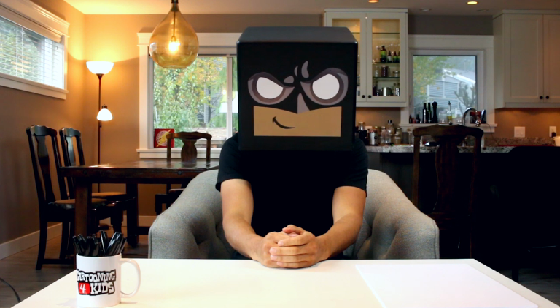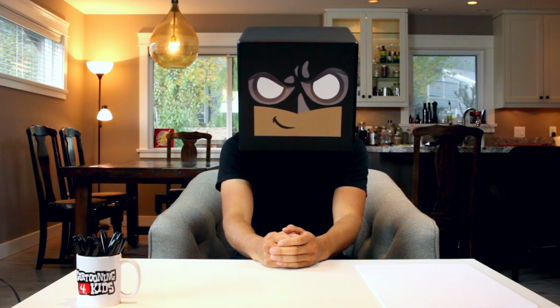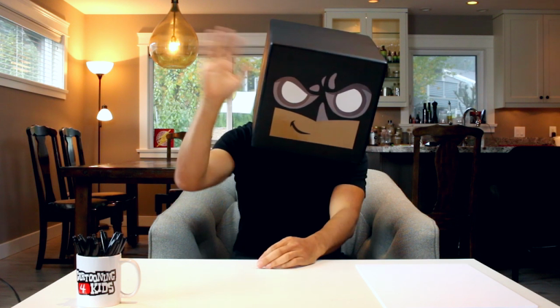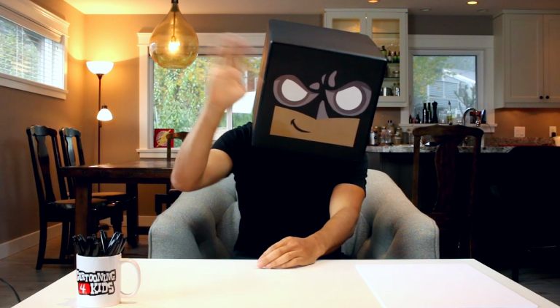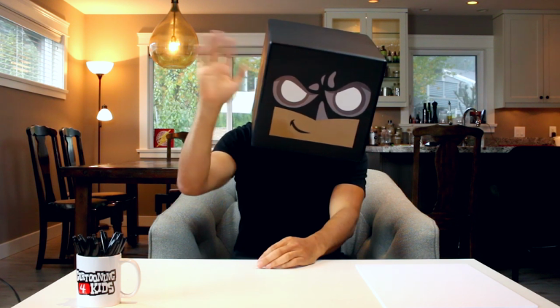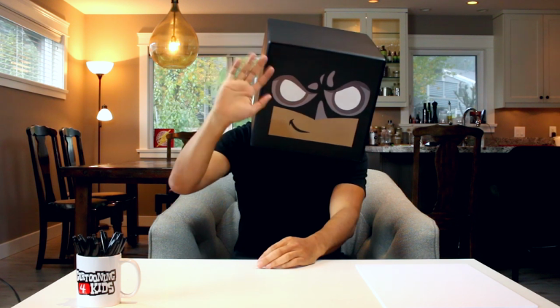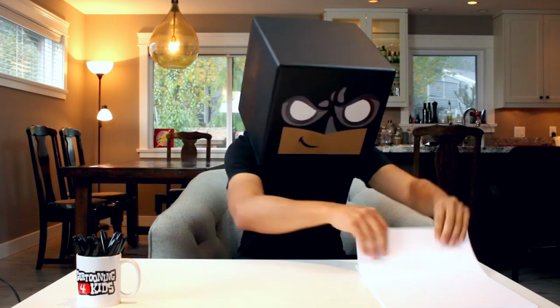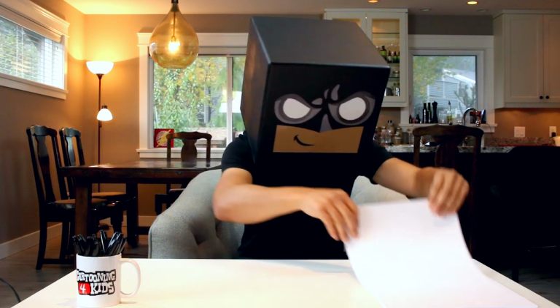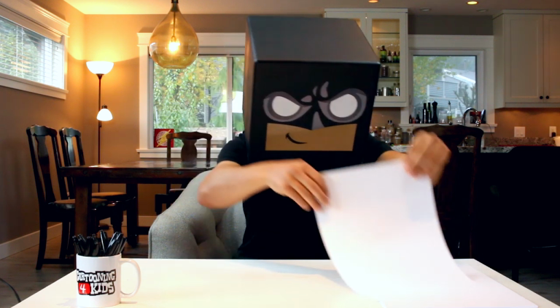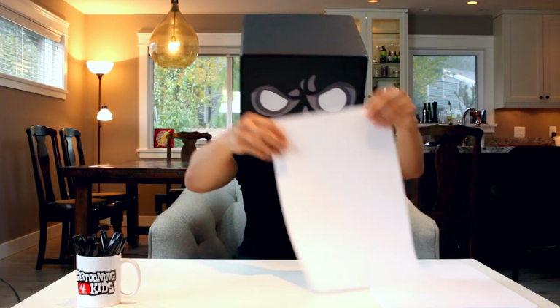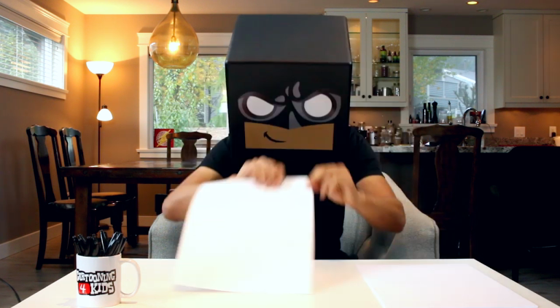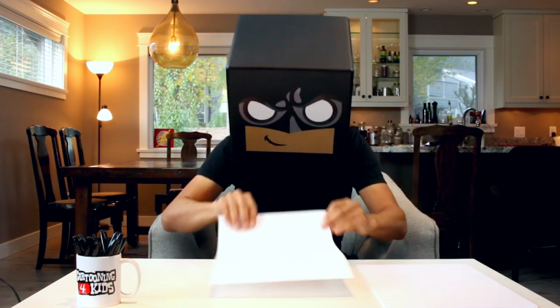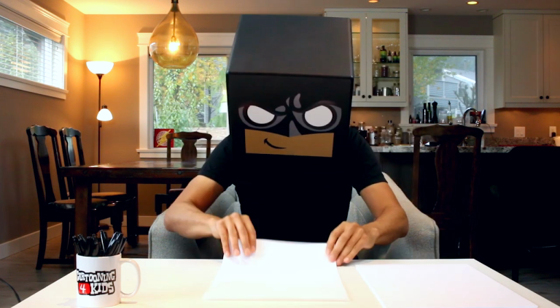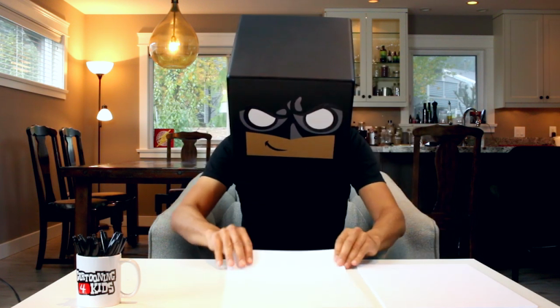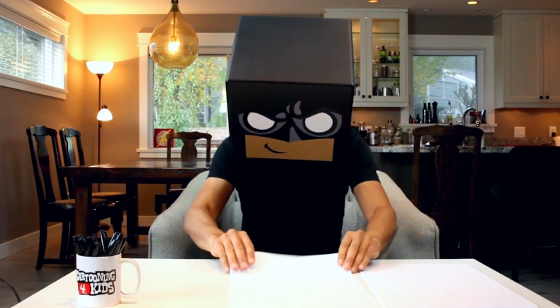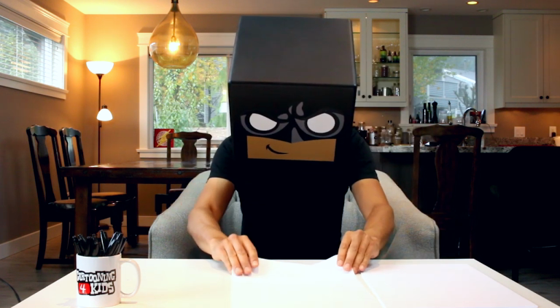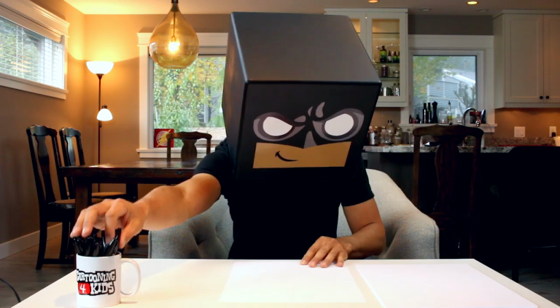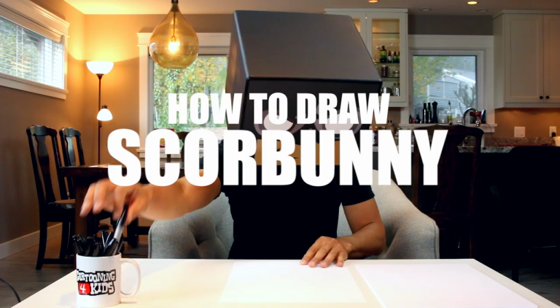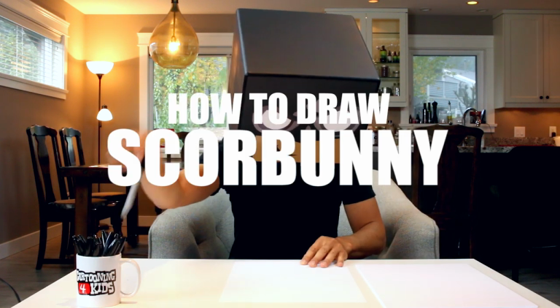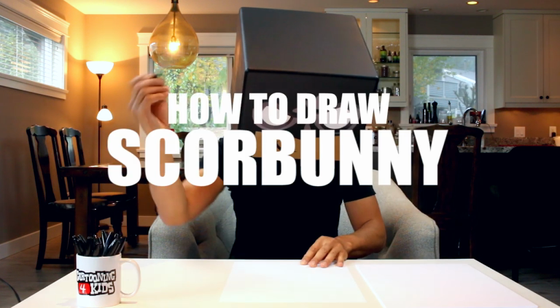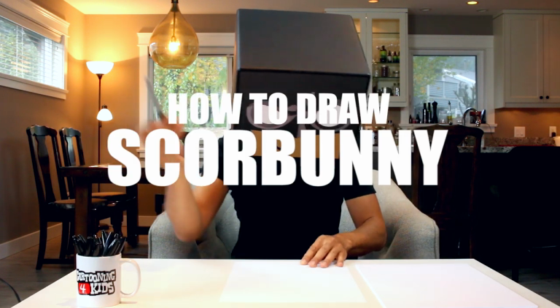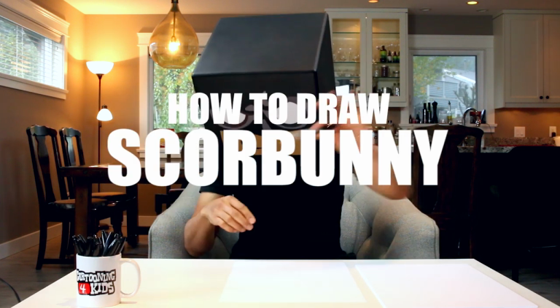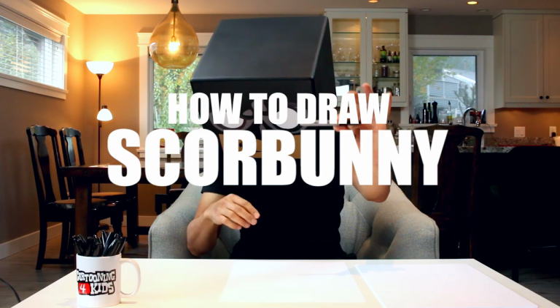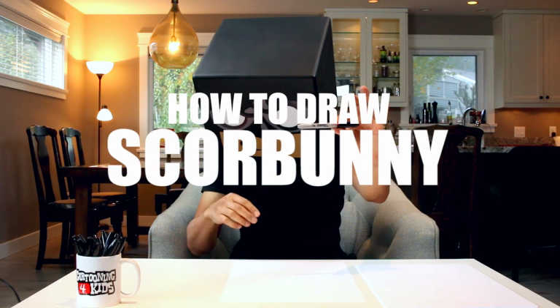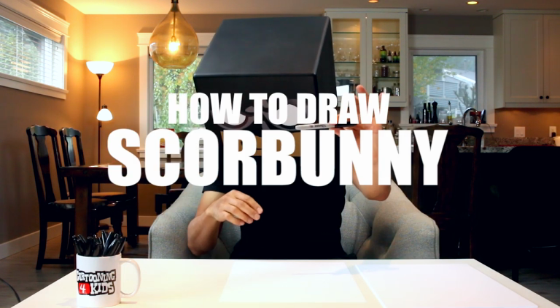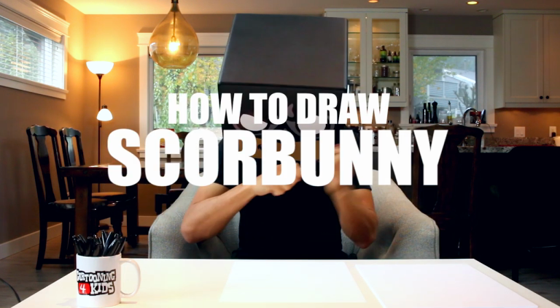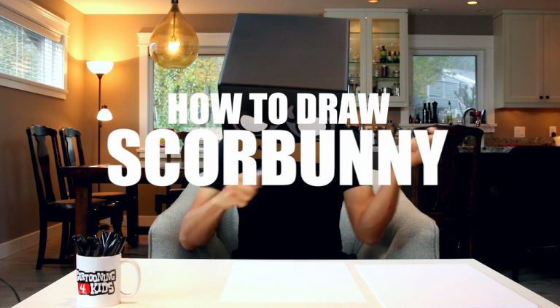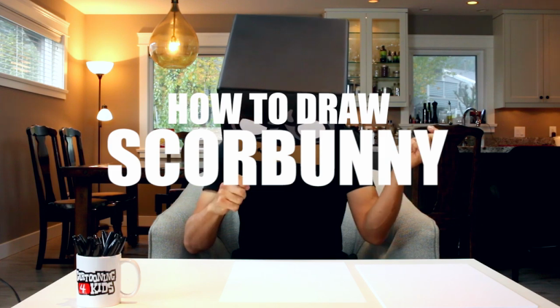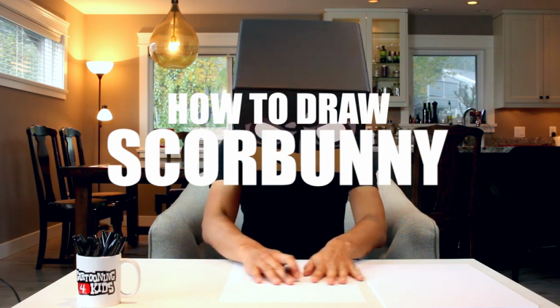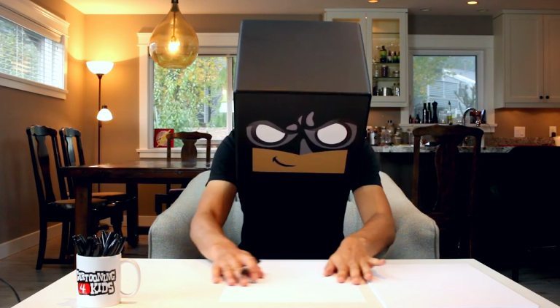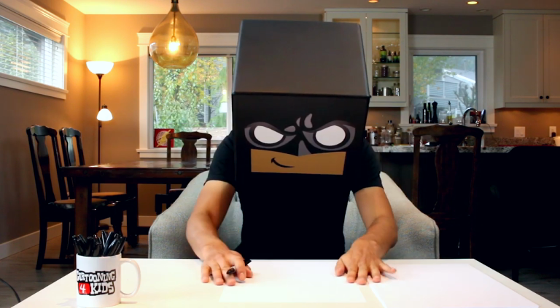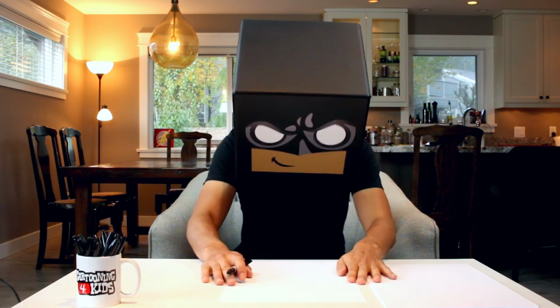What's up everyone and welcome to the club. In today's video we're going to be drawing Scorbunny from Pokemon Sword and Shield.